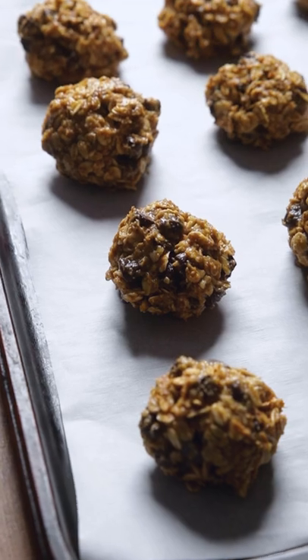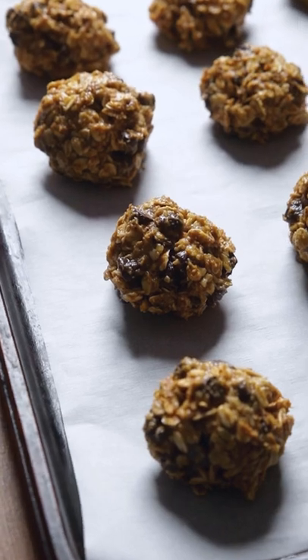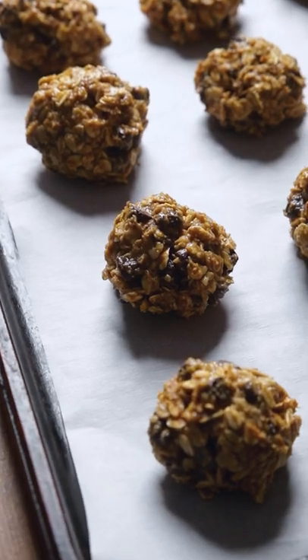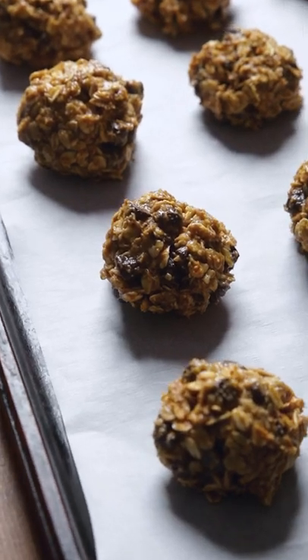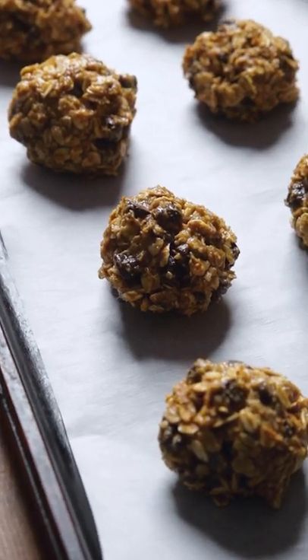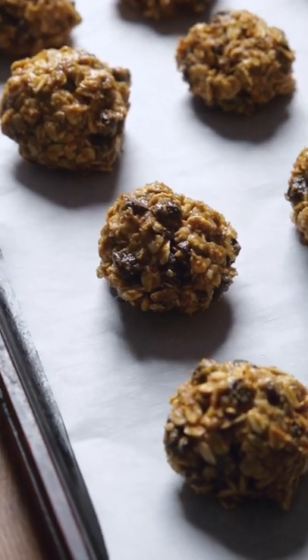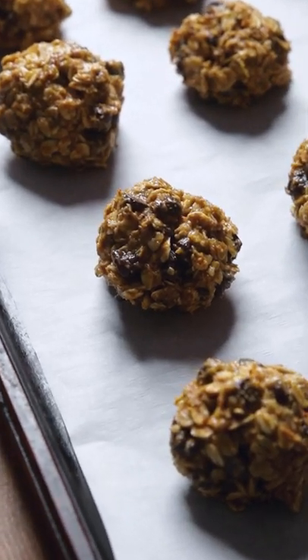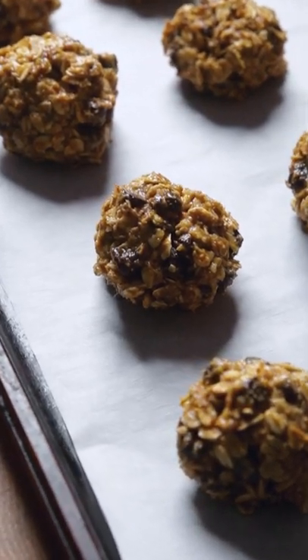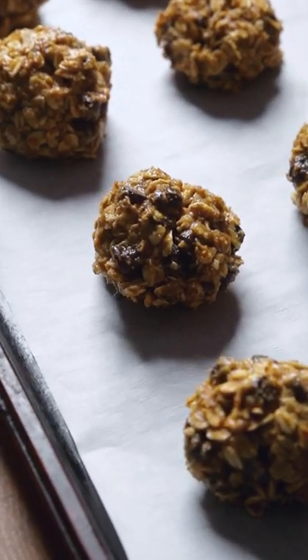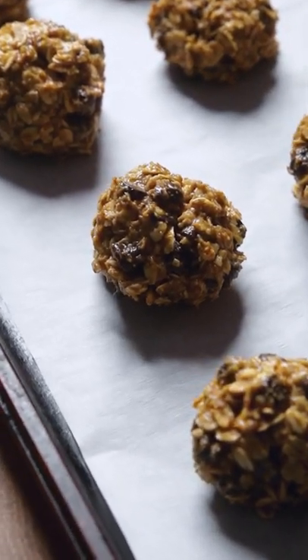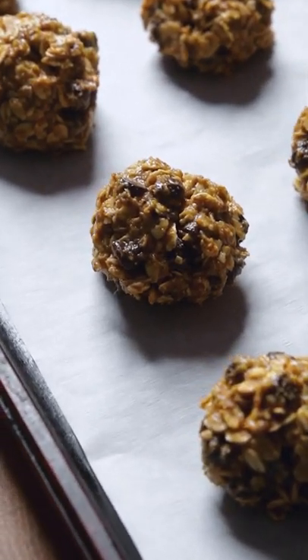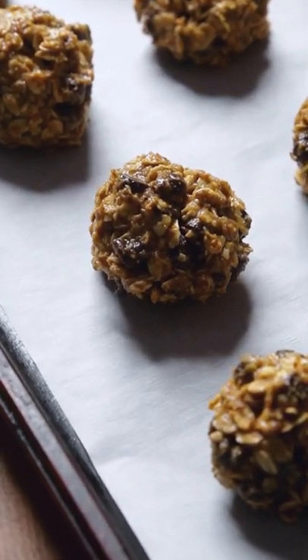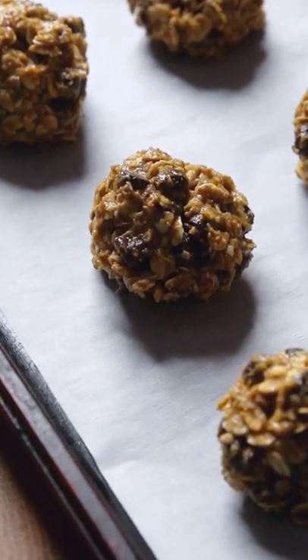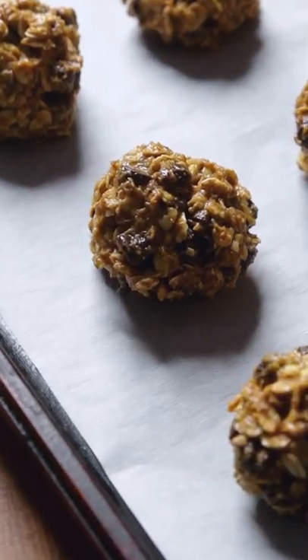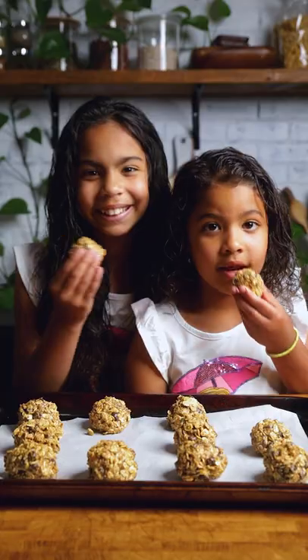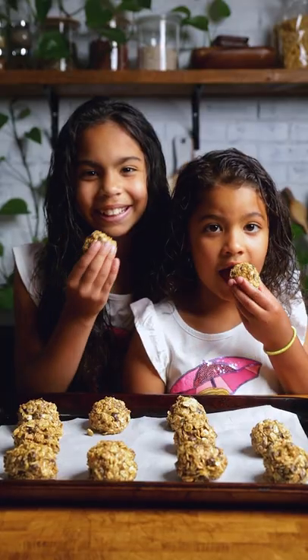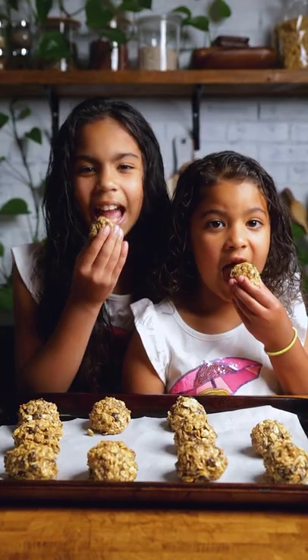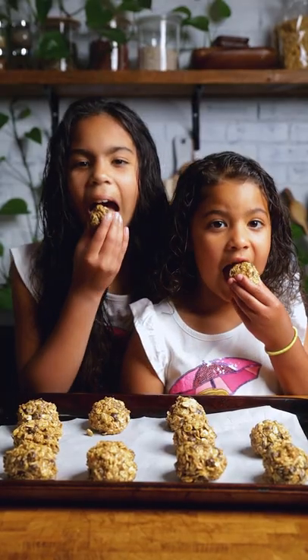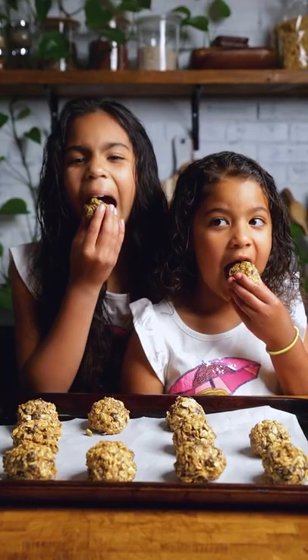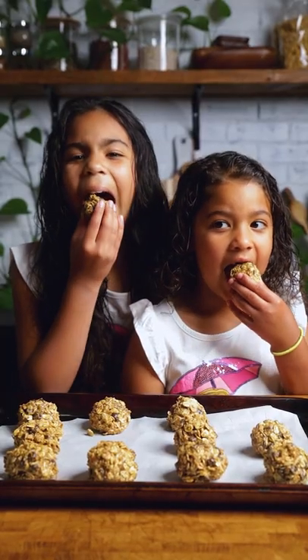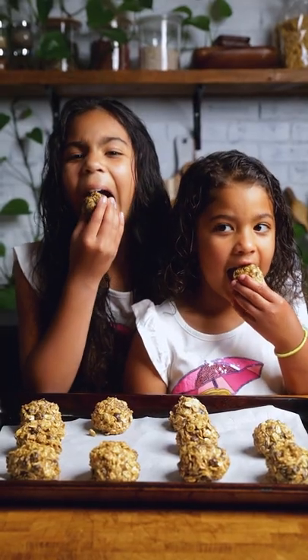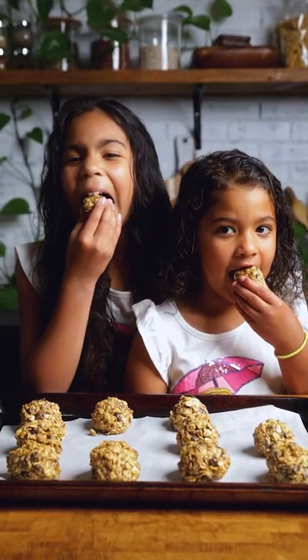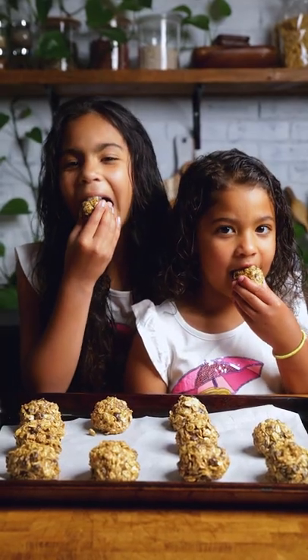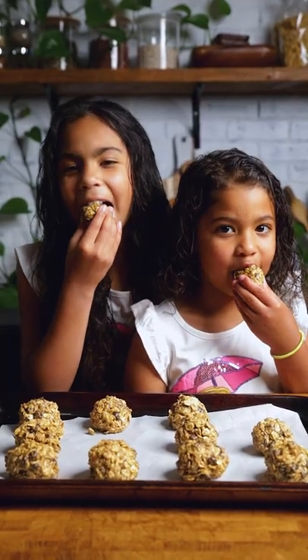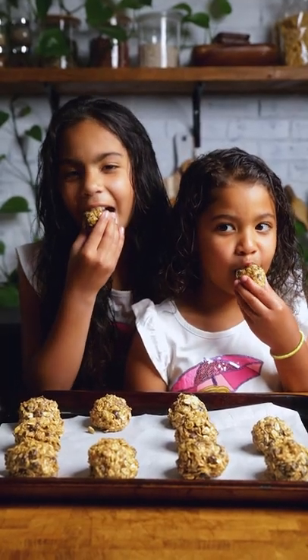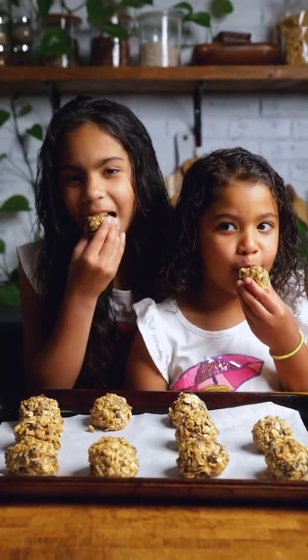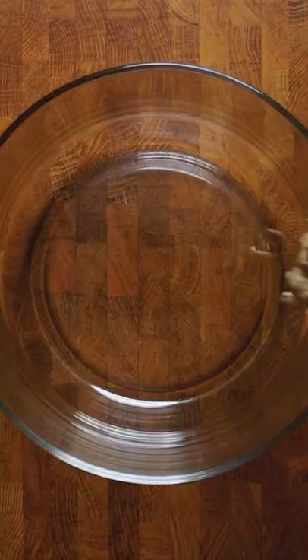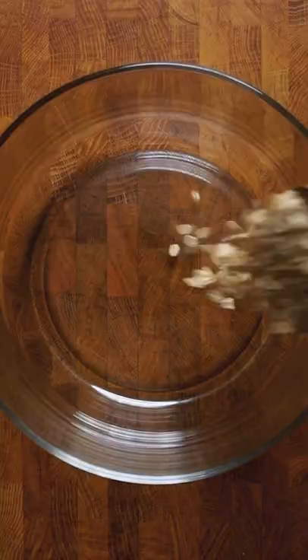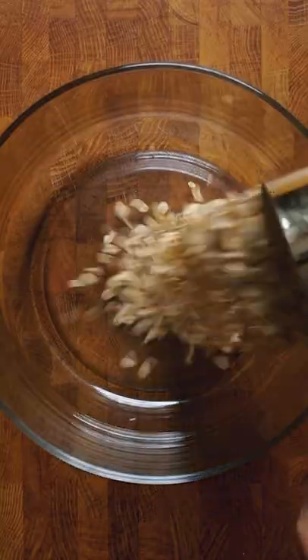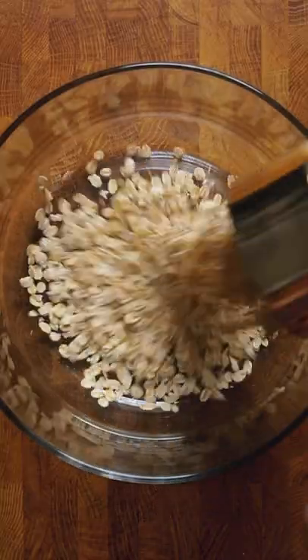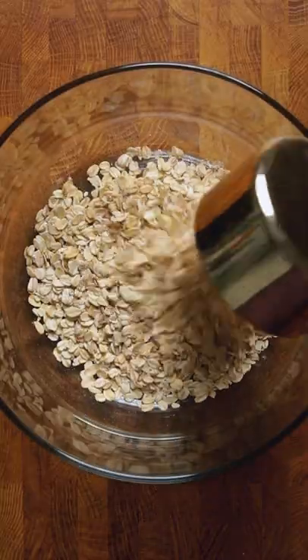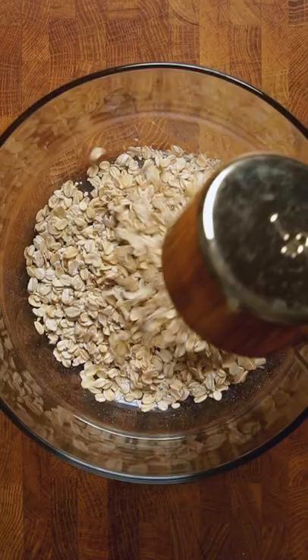These no-bake chocolate peanut butter energy bites are one of our kids' absolute favorite treats, and they're so easy to make.